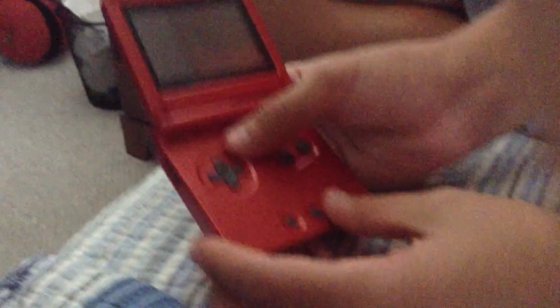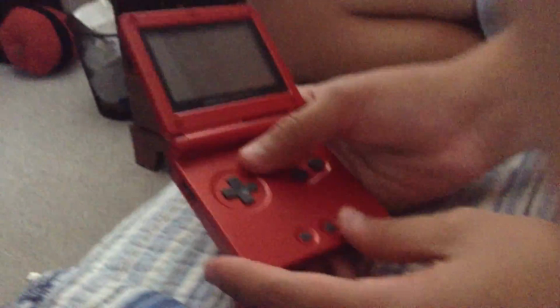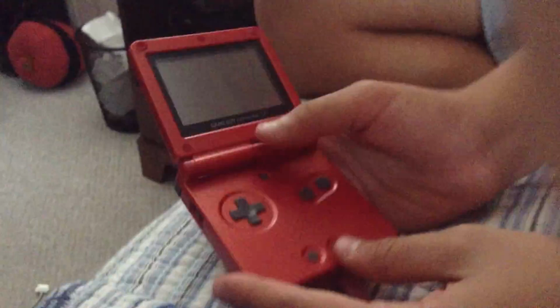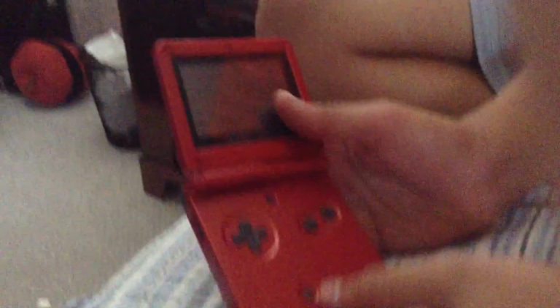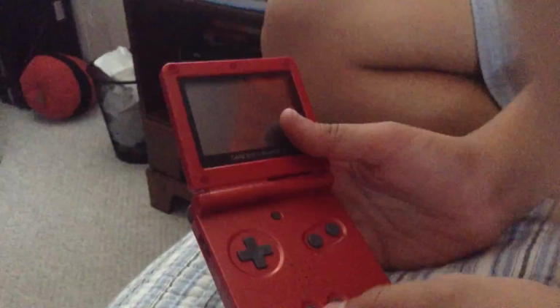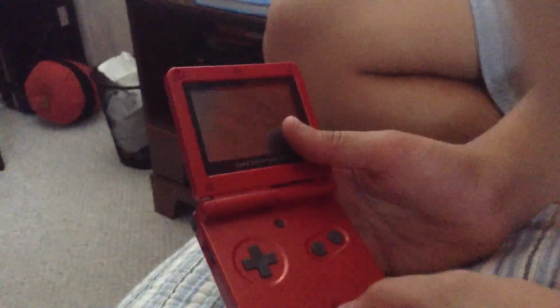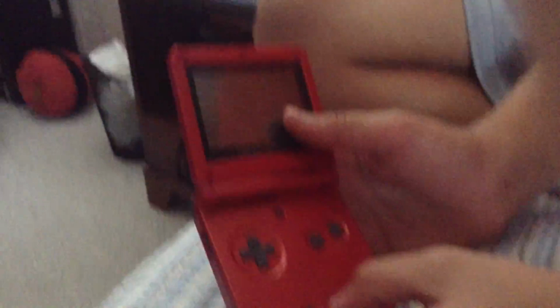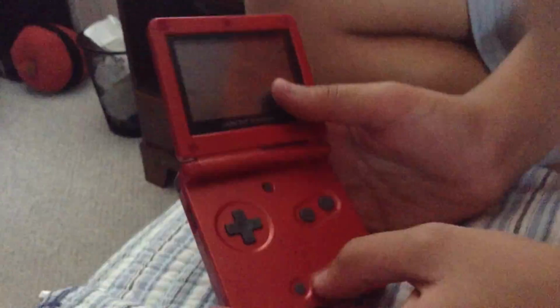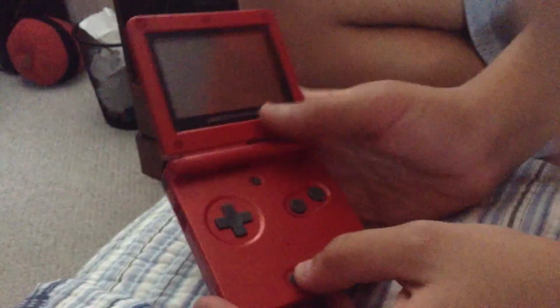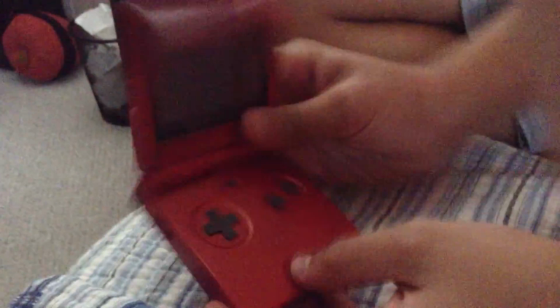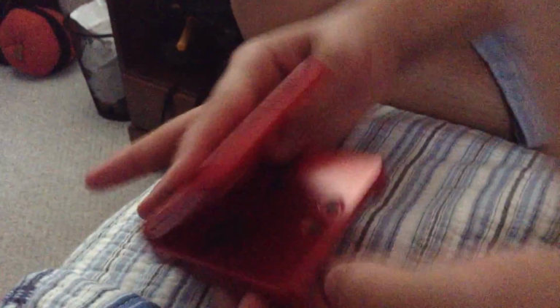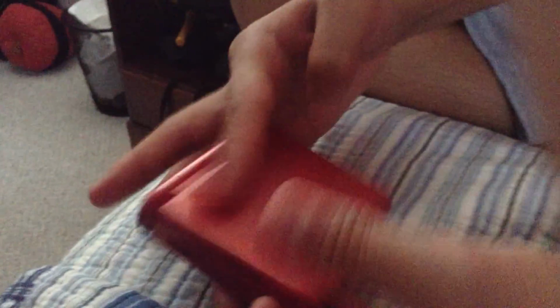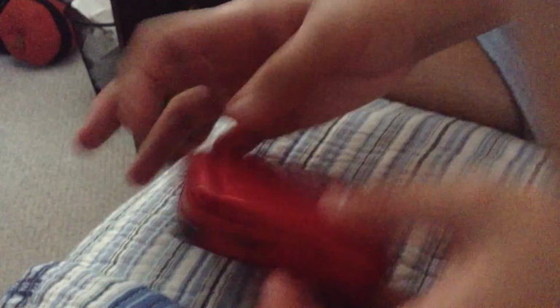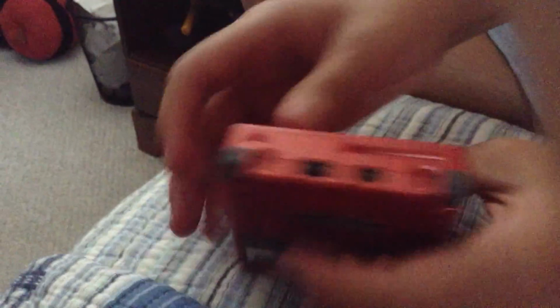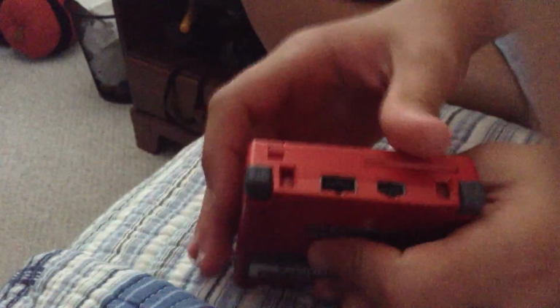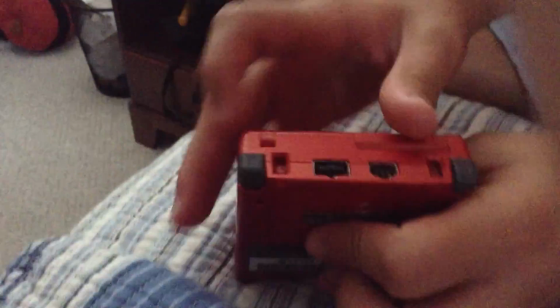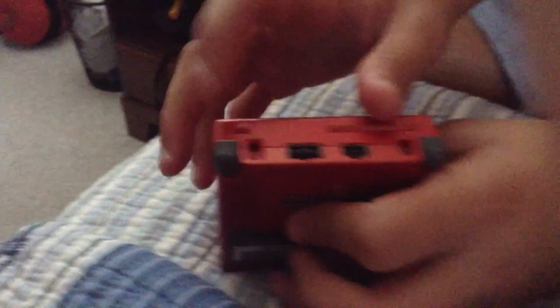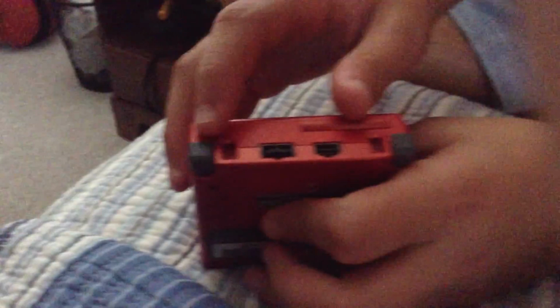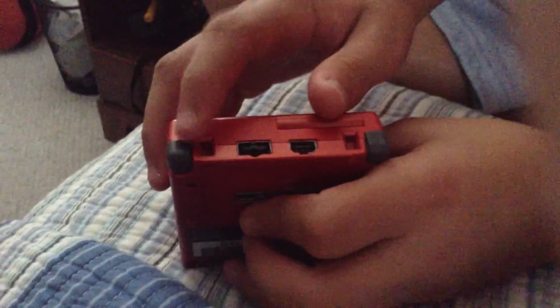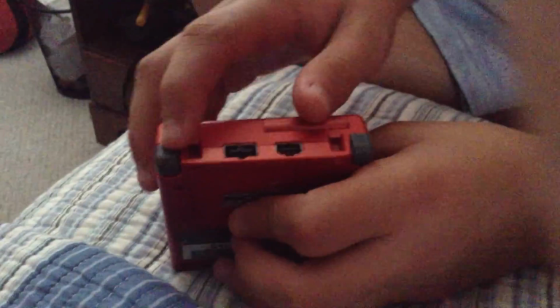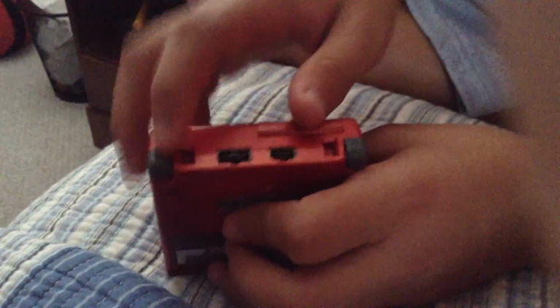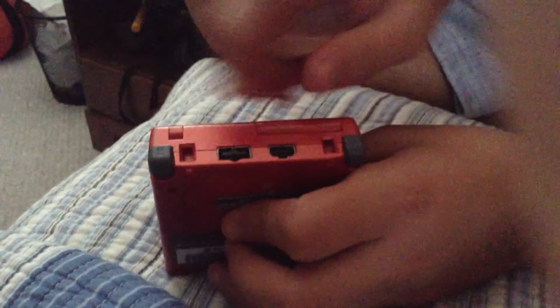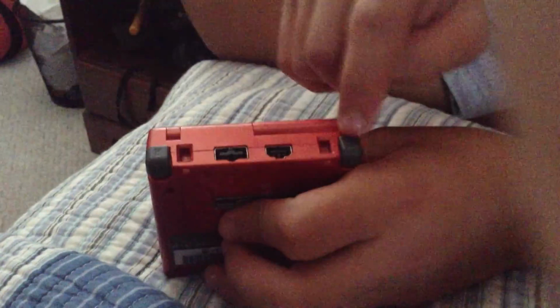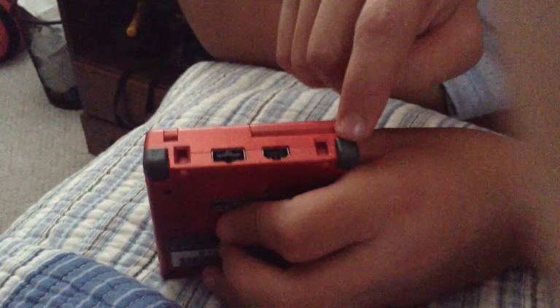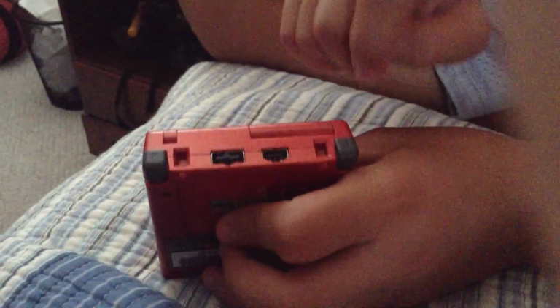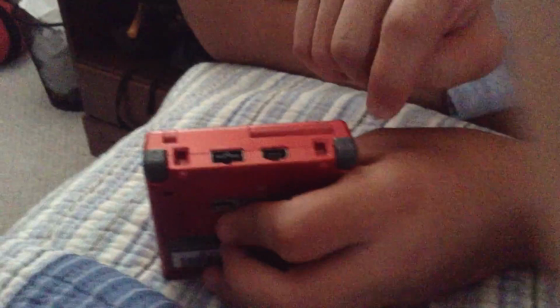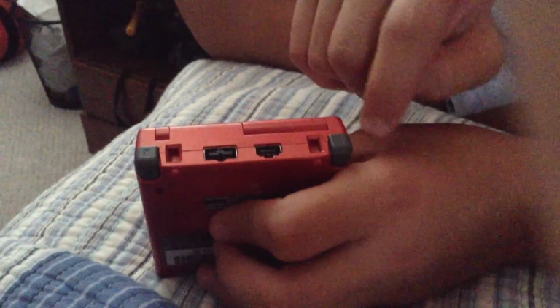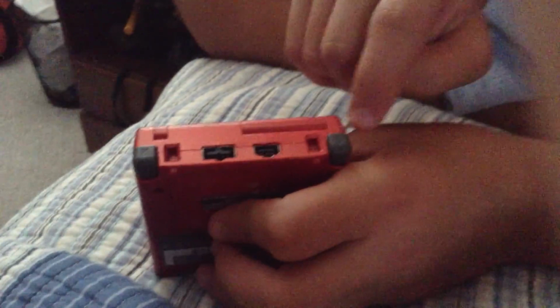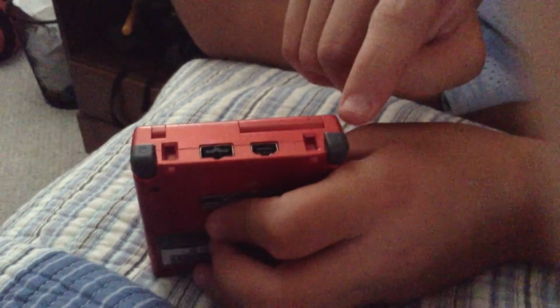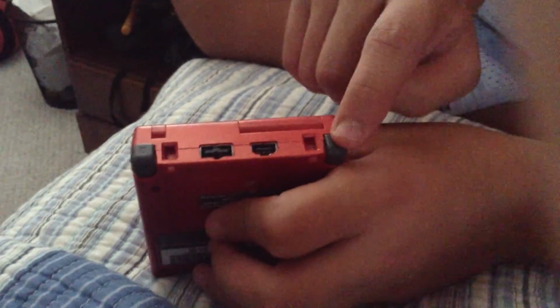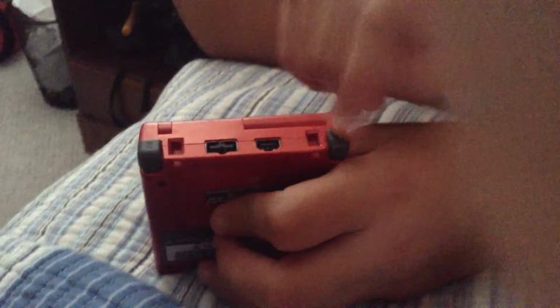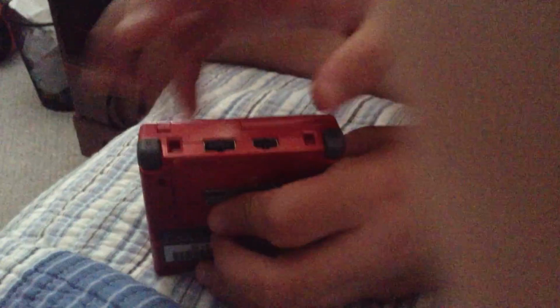And that's the brightness button, start, and select. I like how there's actually a dedicated brightness button, and you have the R button too.